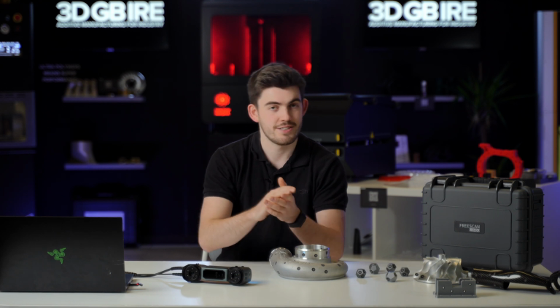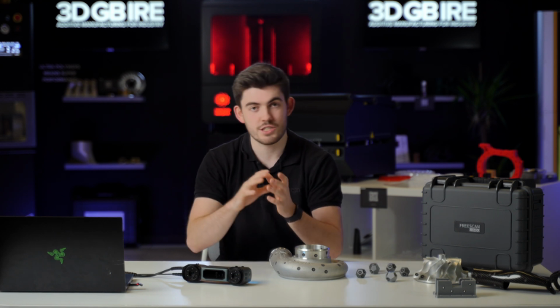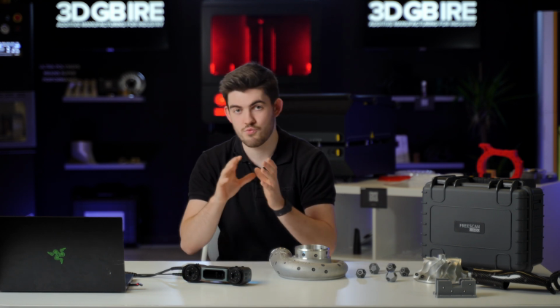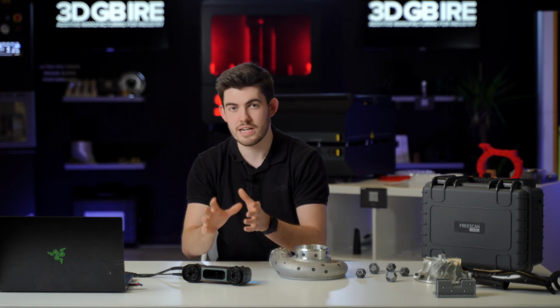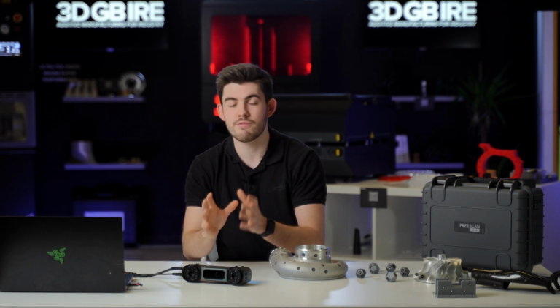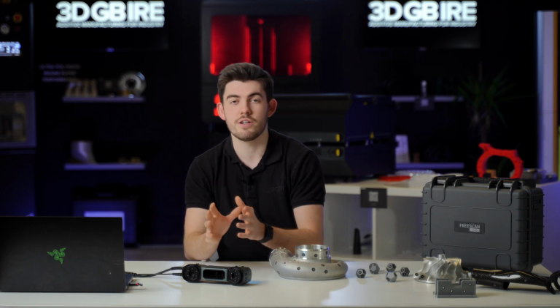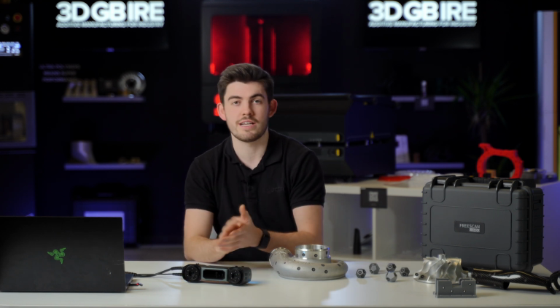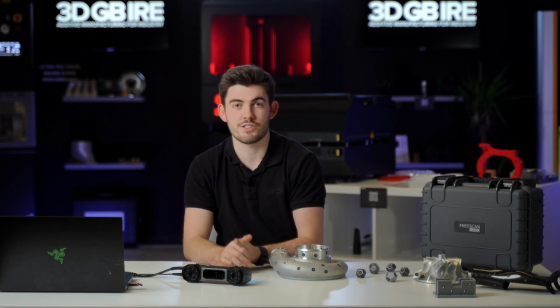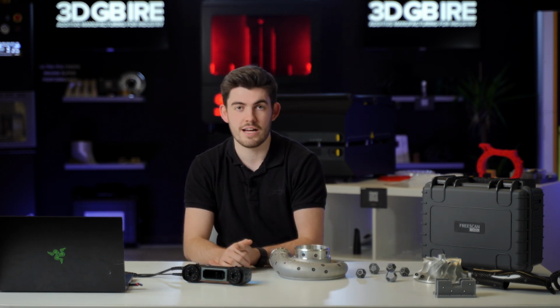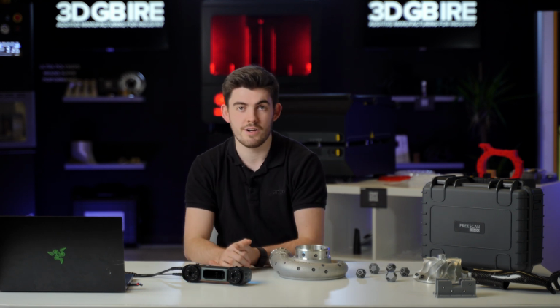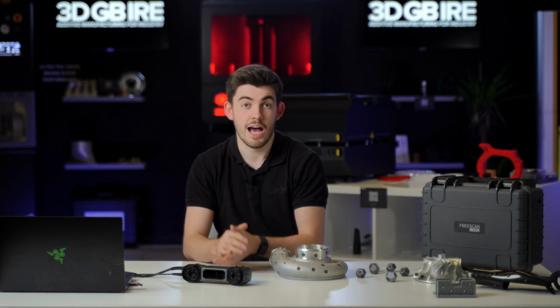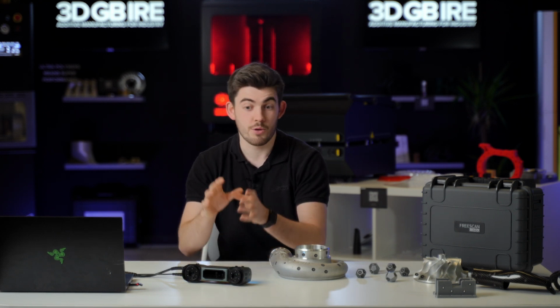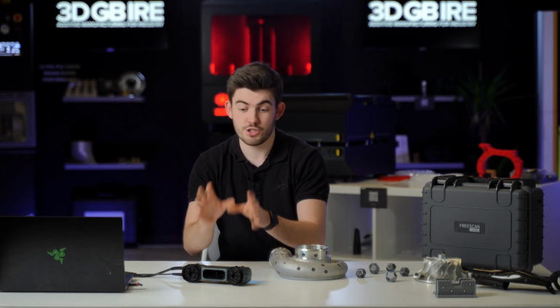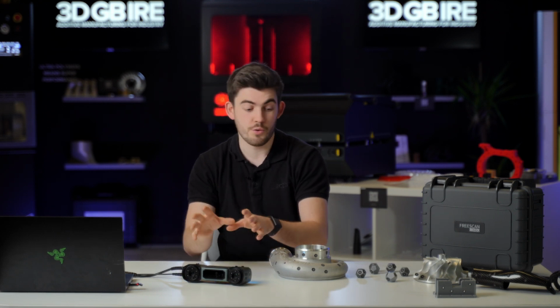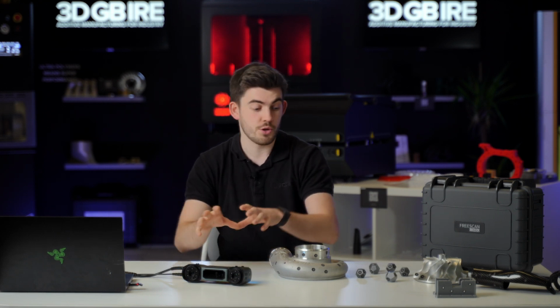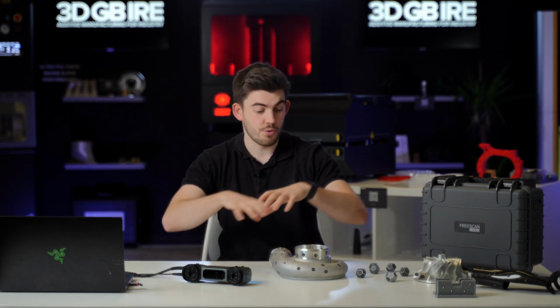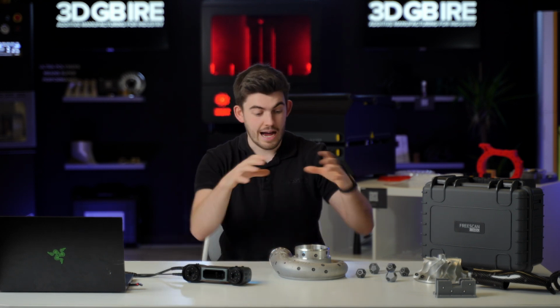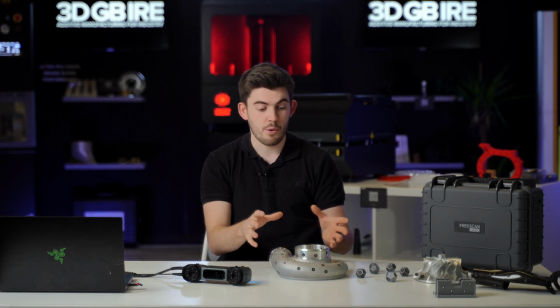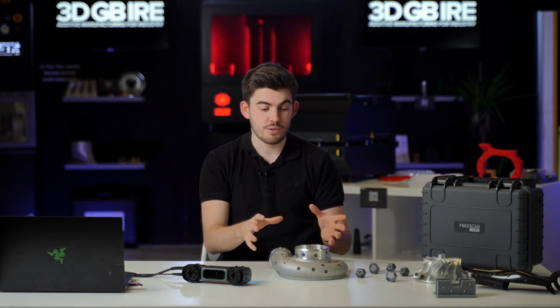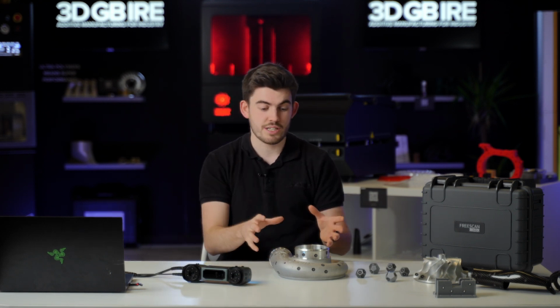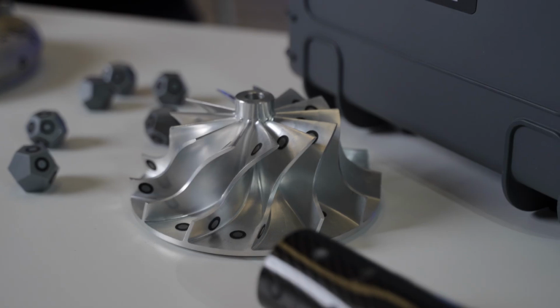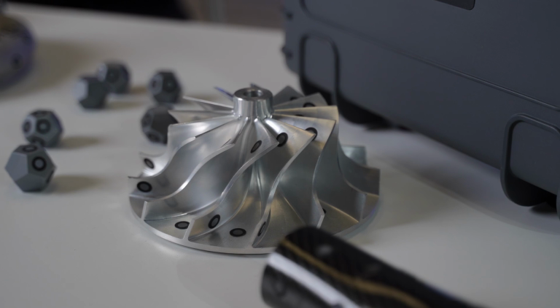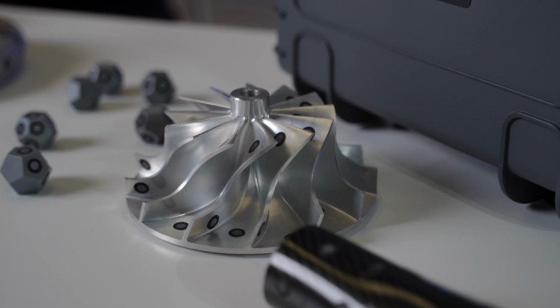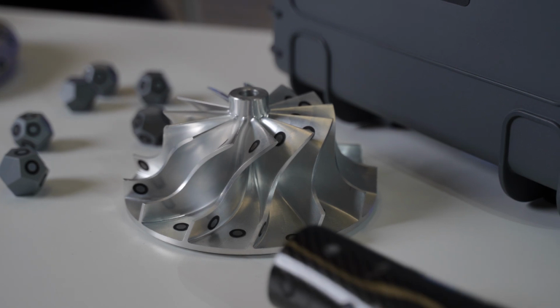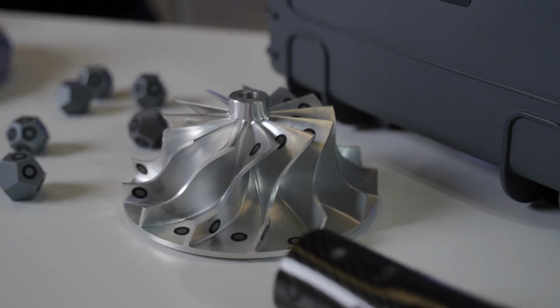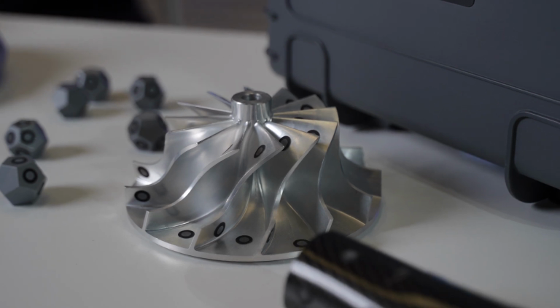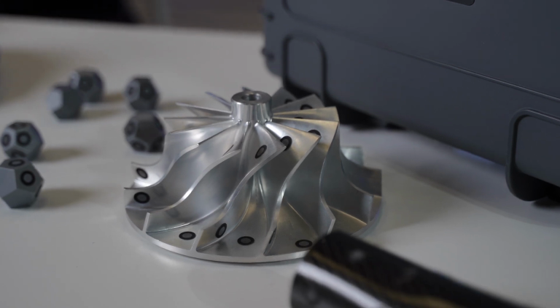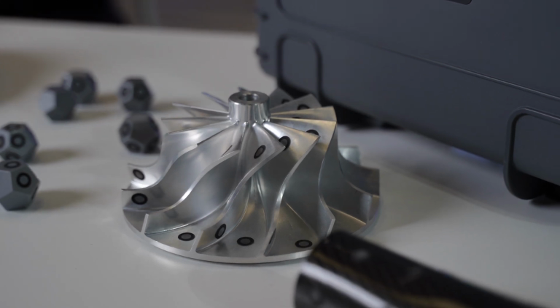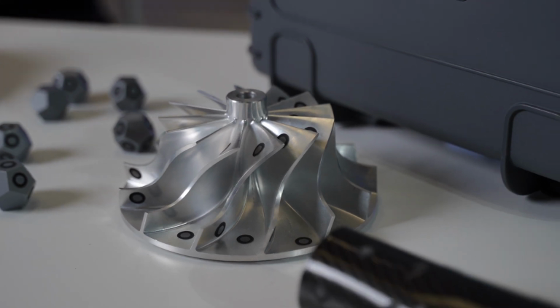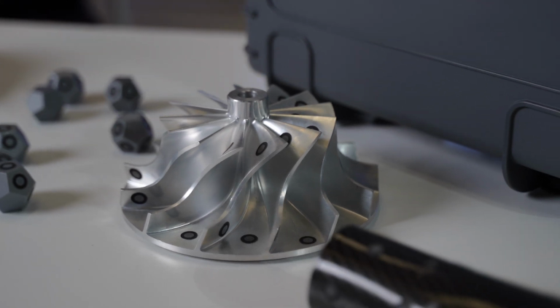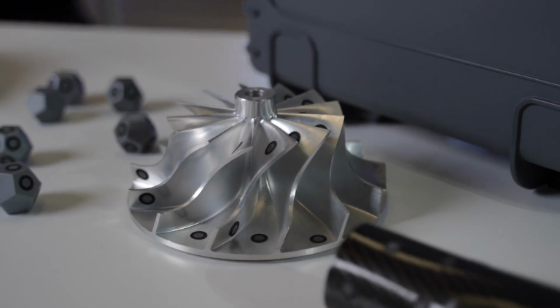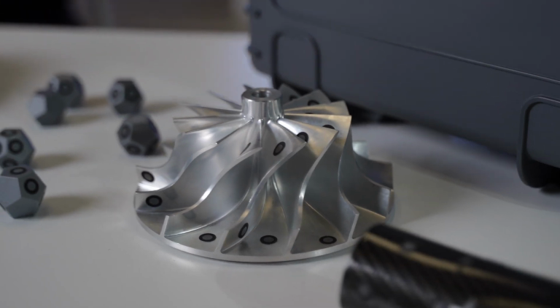So this is a really versatile scanner and we're going to show you how we would scan a turbine like this in this video today.